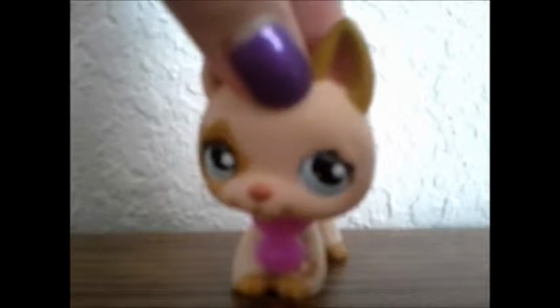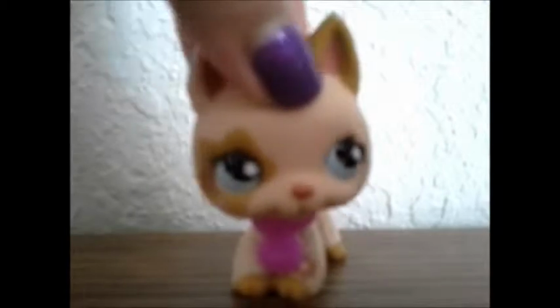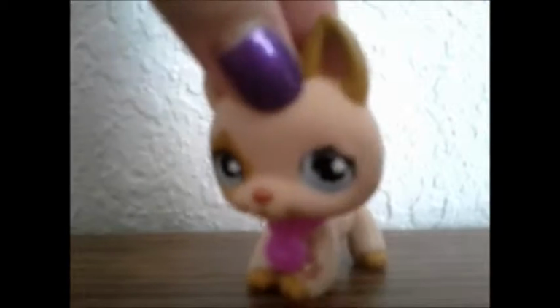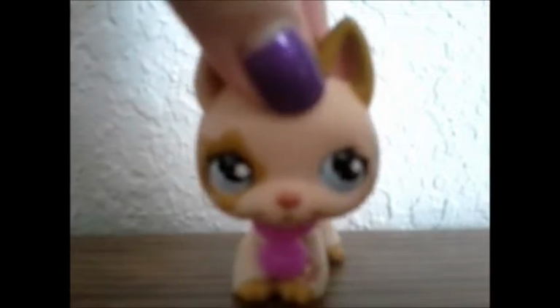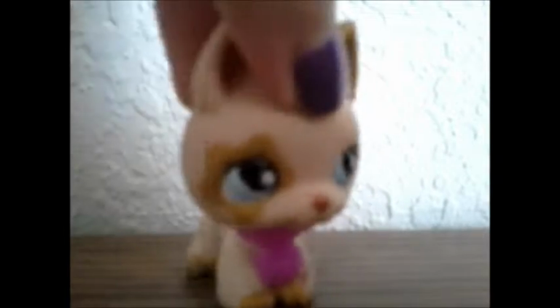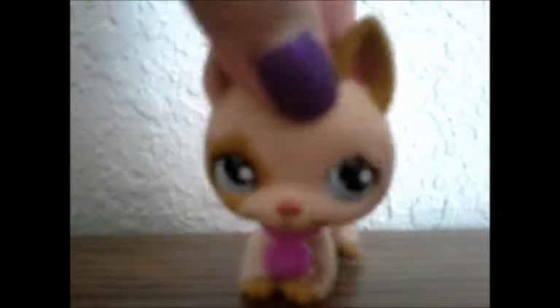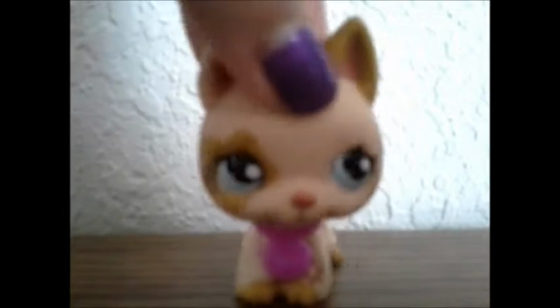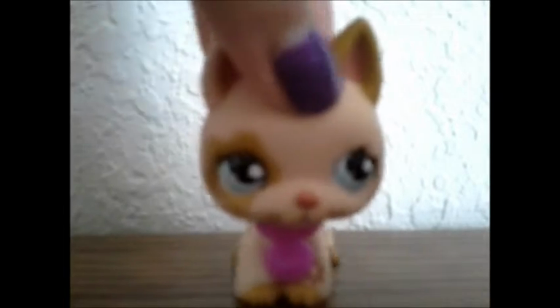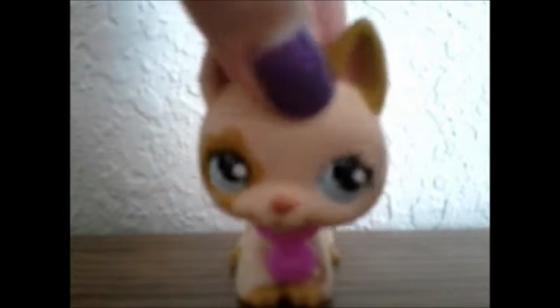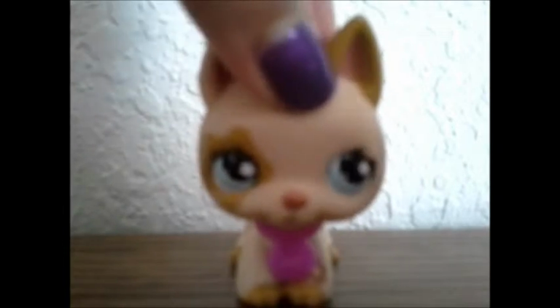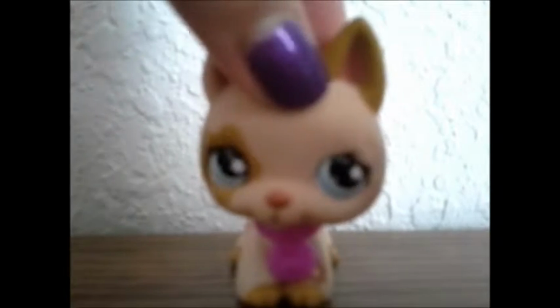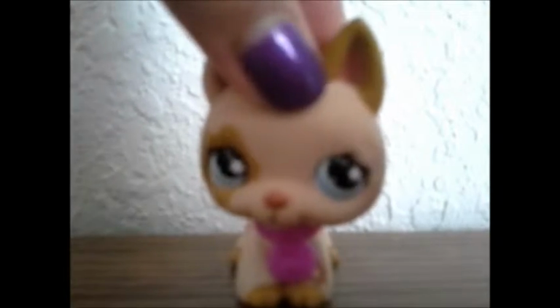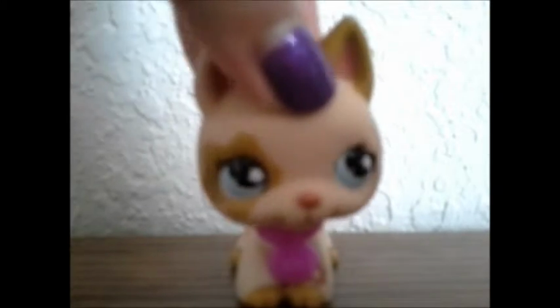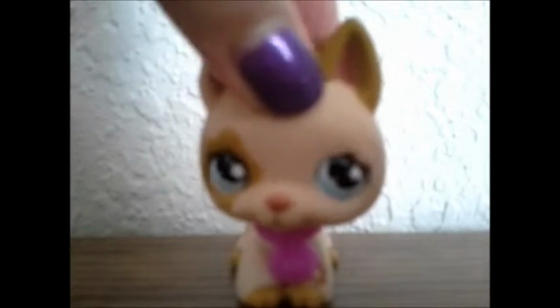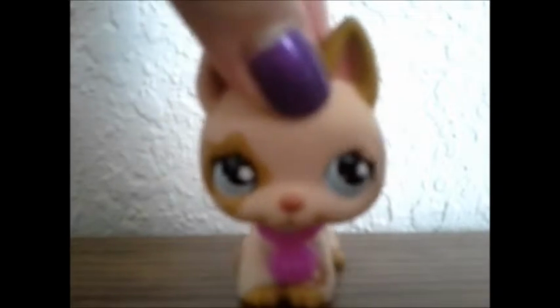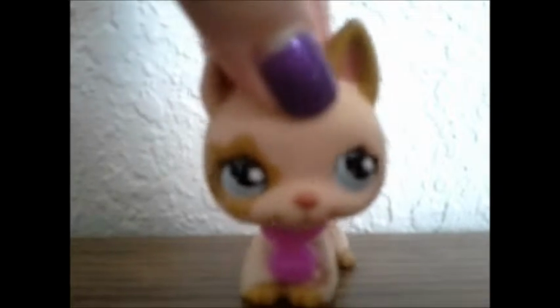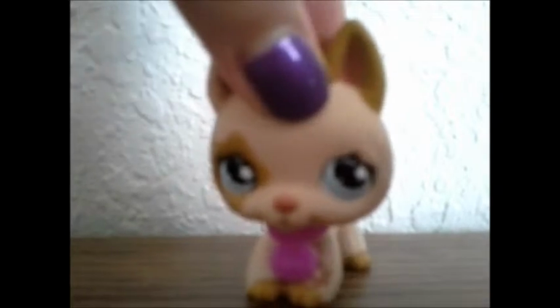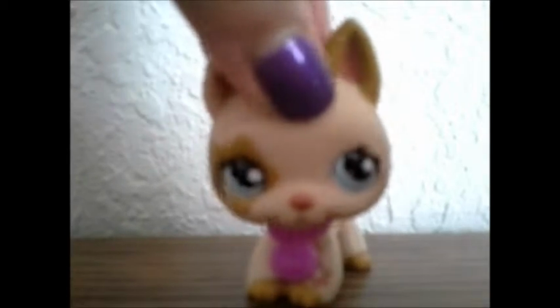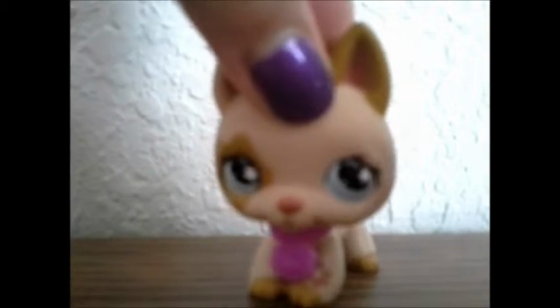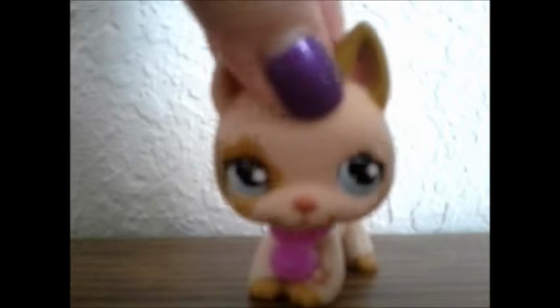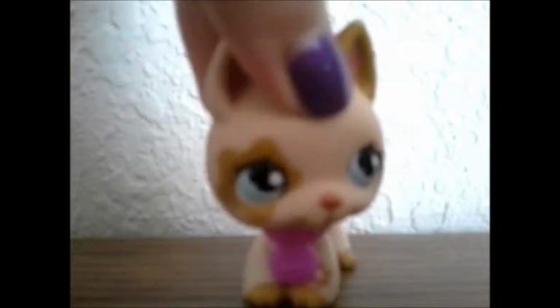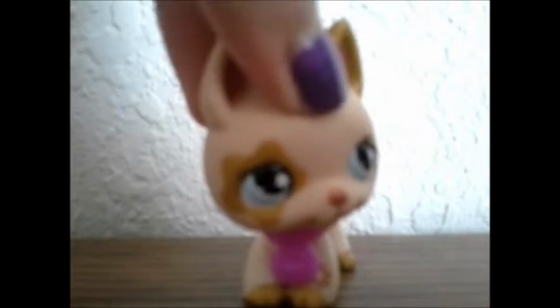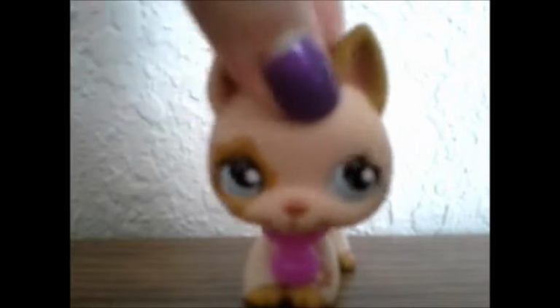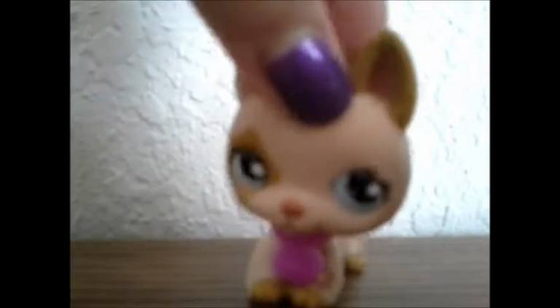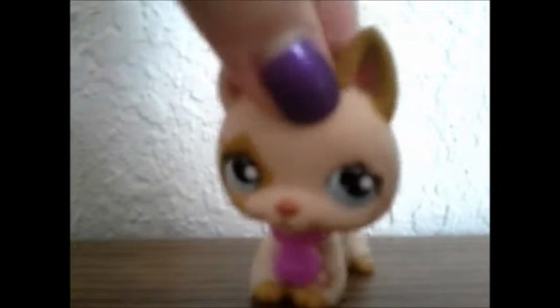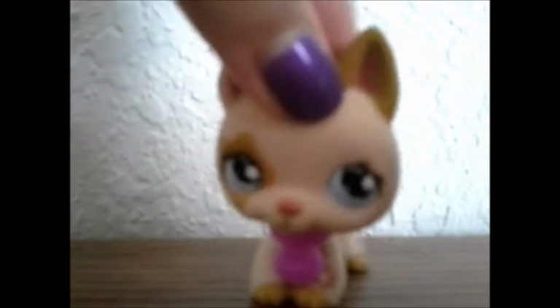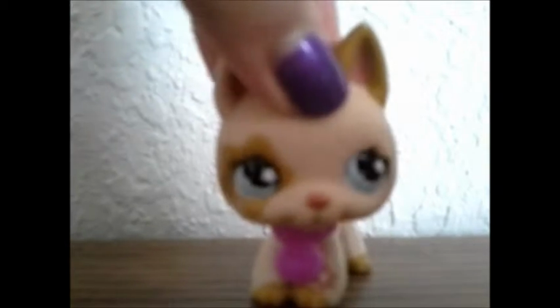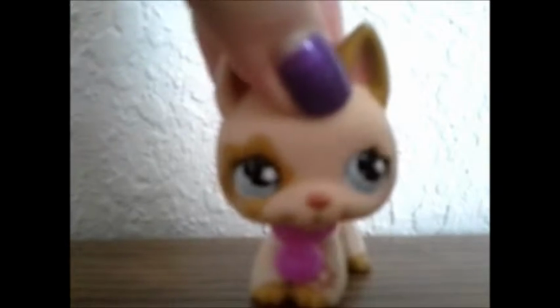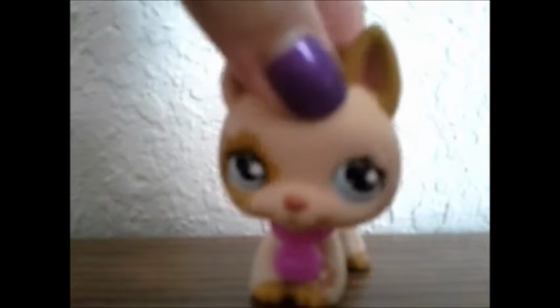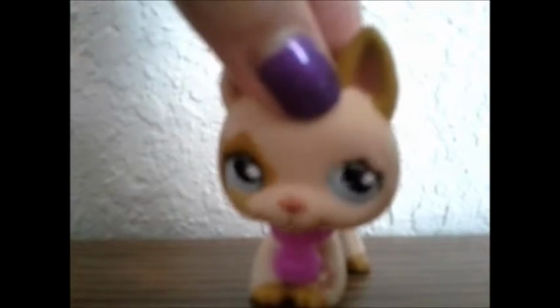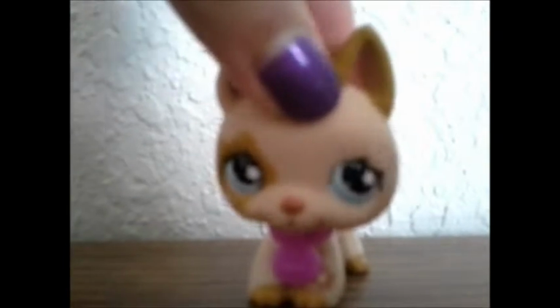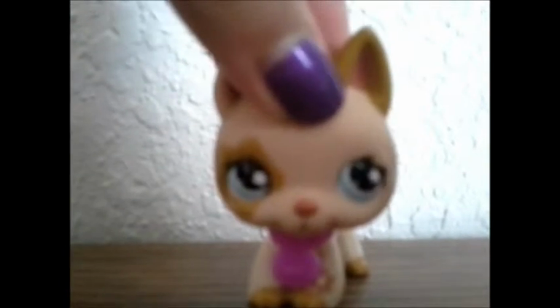Hey guys, it's LPS Blossoms, and today I got a new LPS and I decided to show you it. So yeah, here it is.